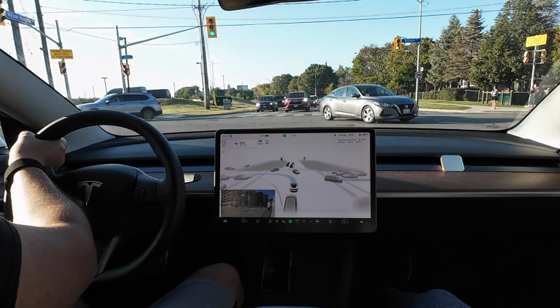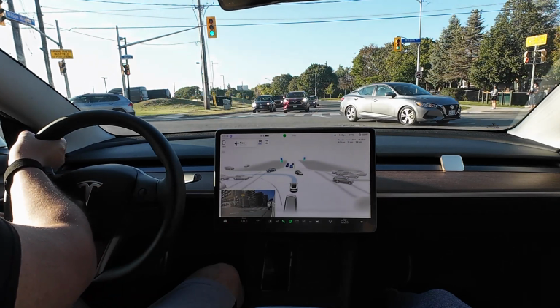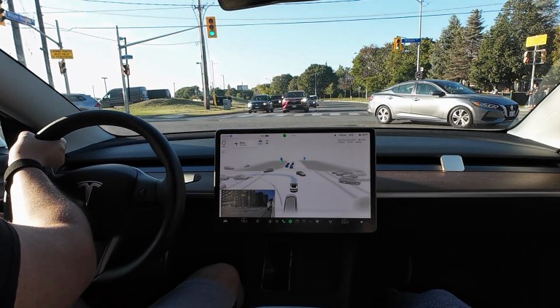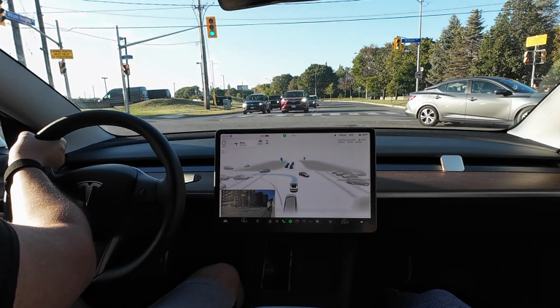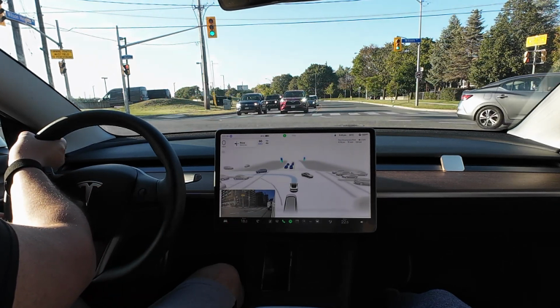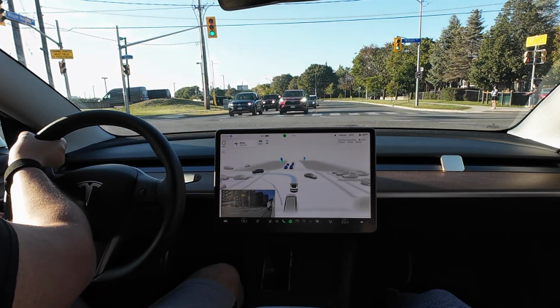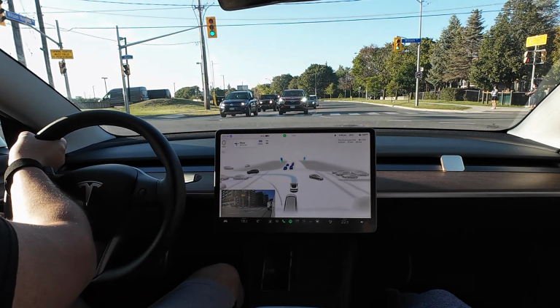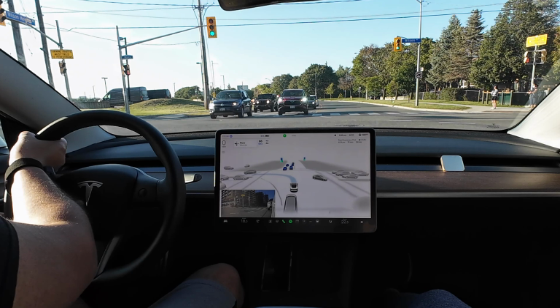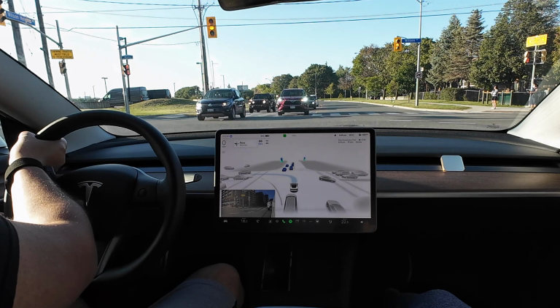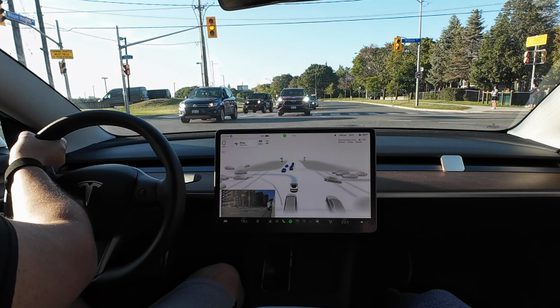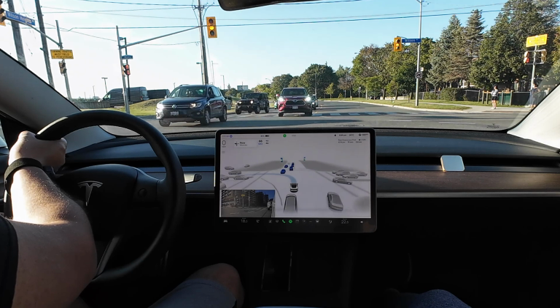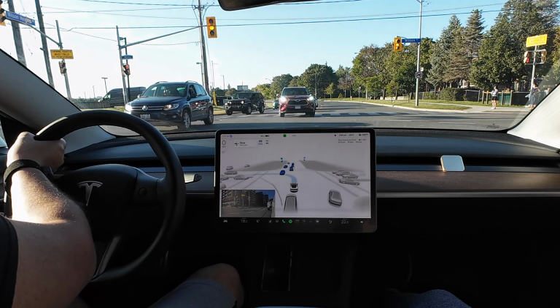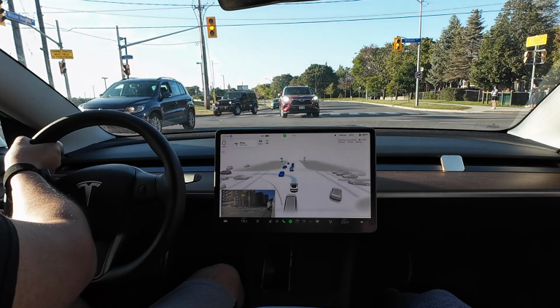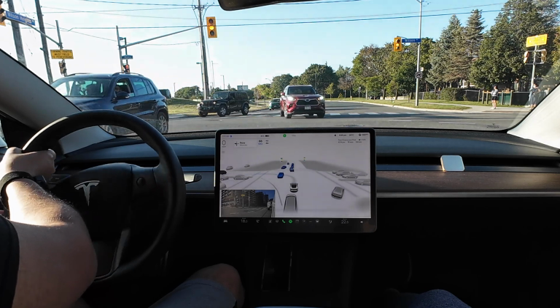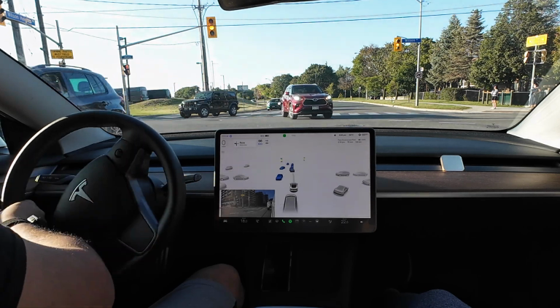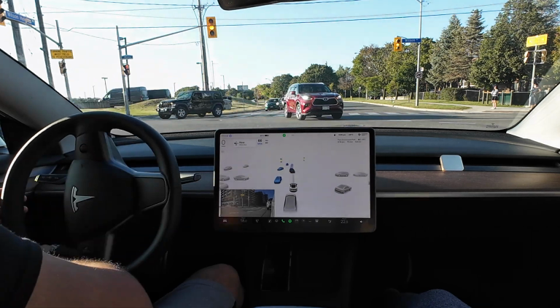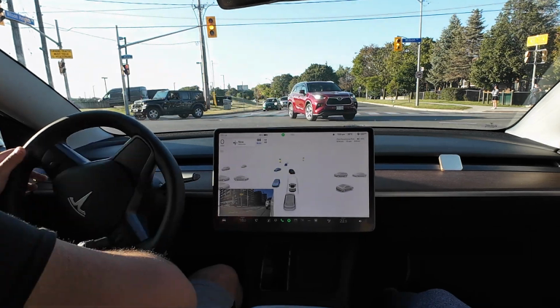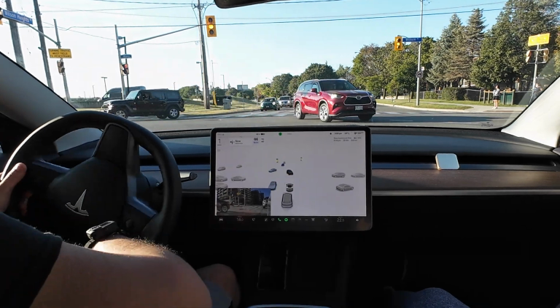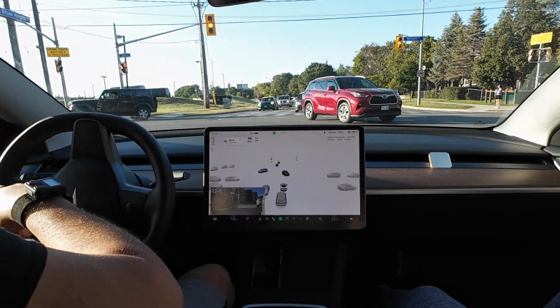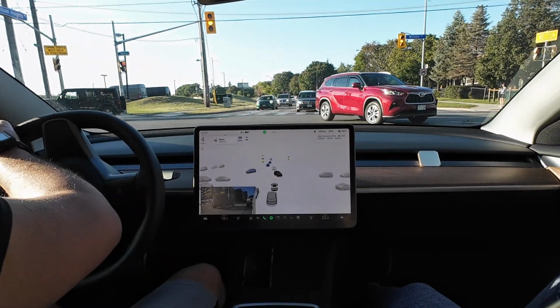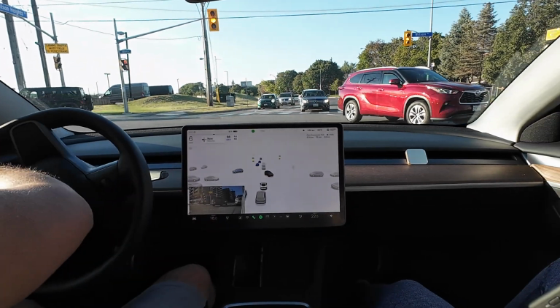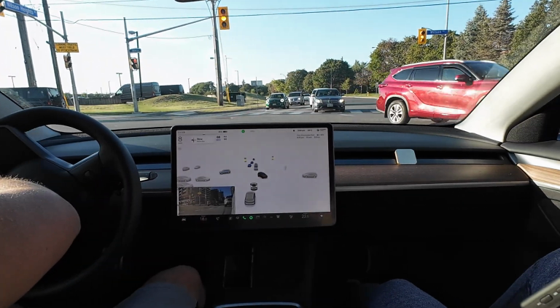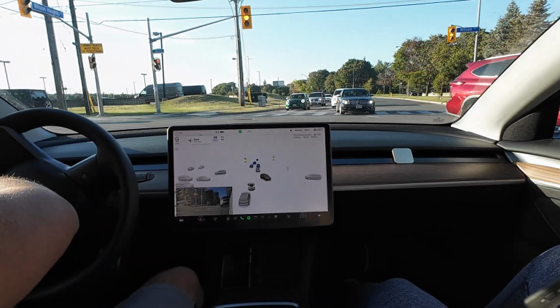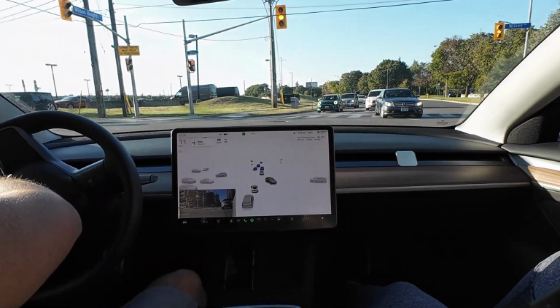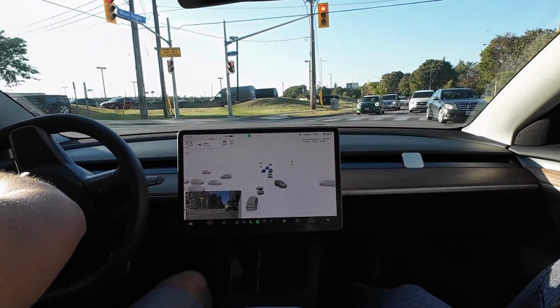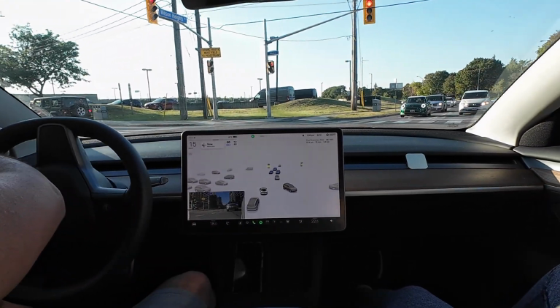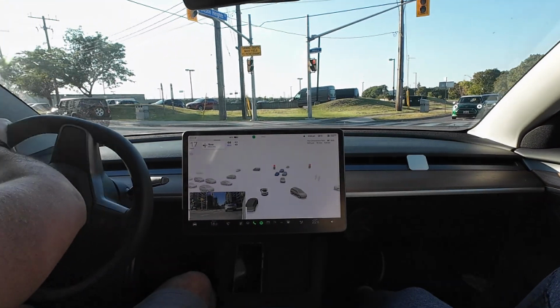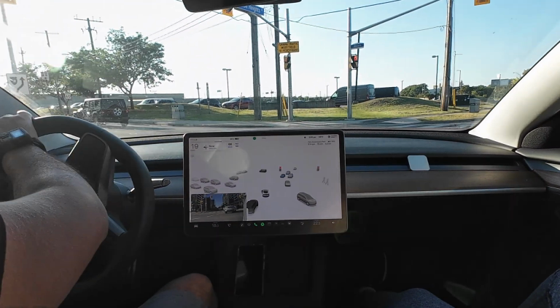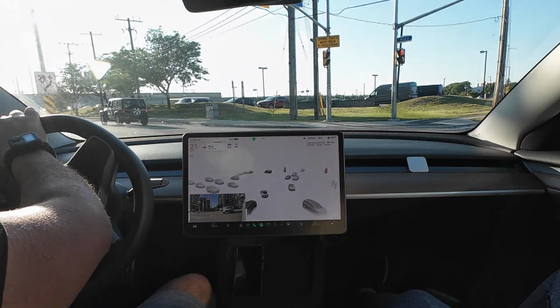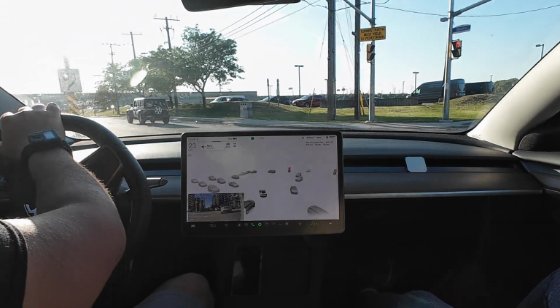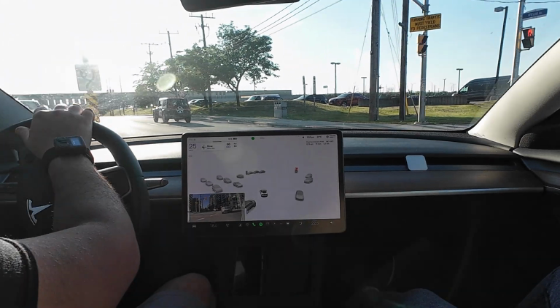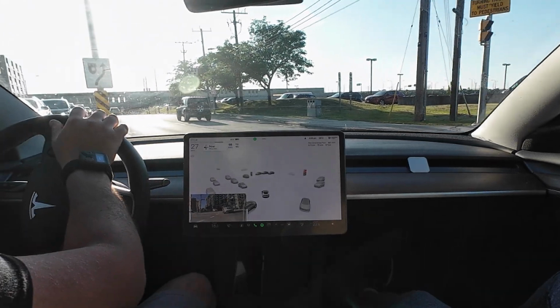There's no indicator on that car, so we didn't know. I hate when they do that. So I'm going to have to disengage now, take over, and make the left turn manually.